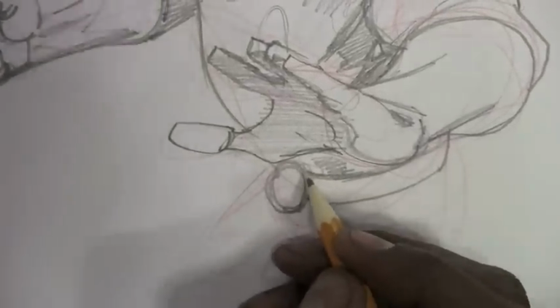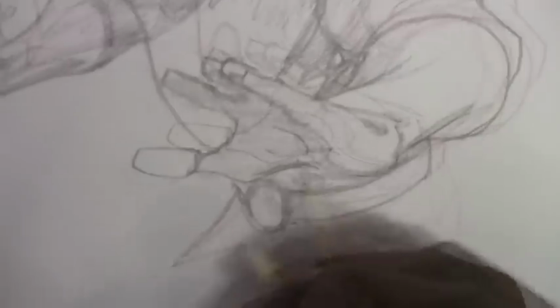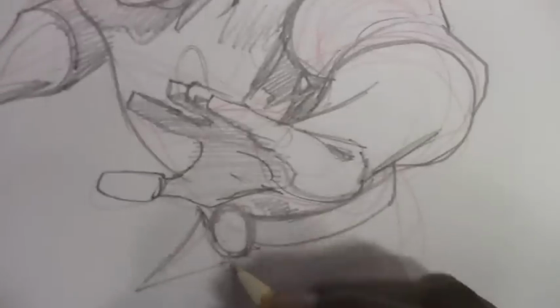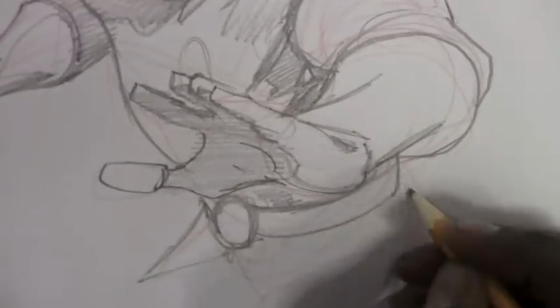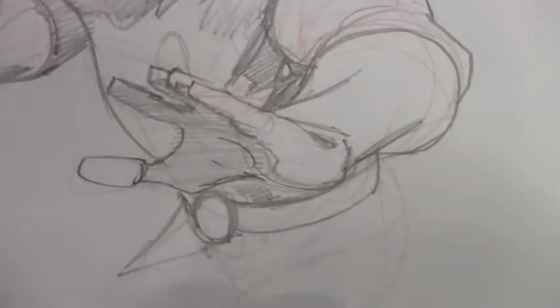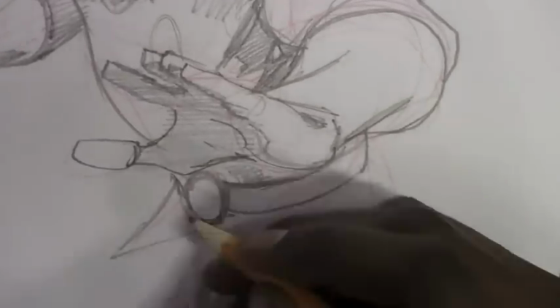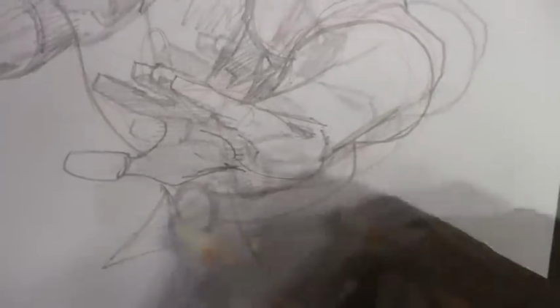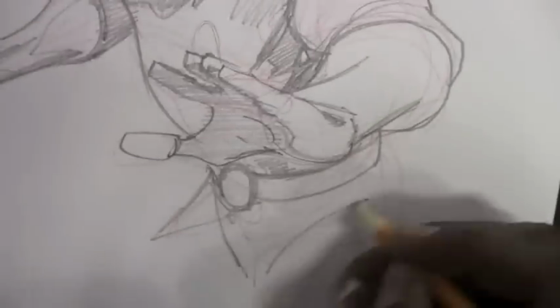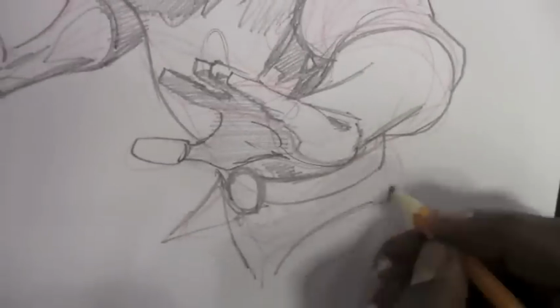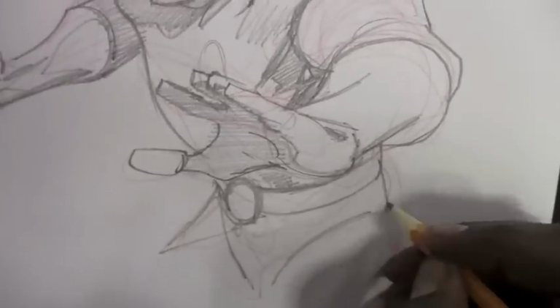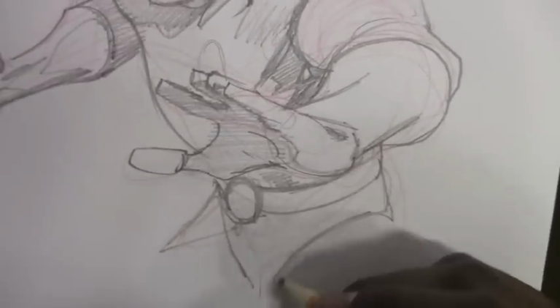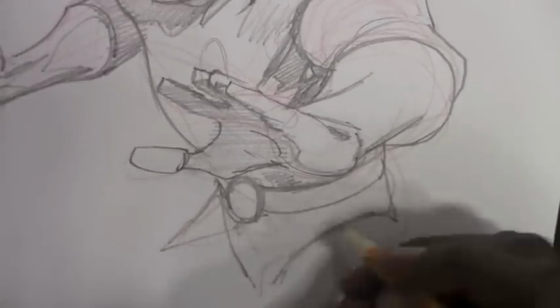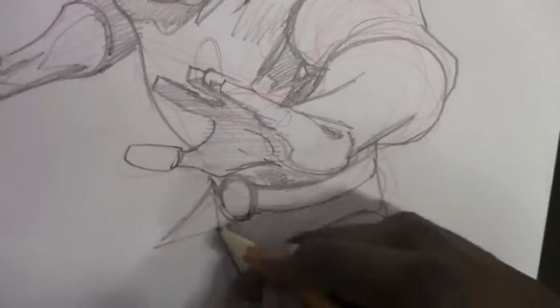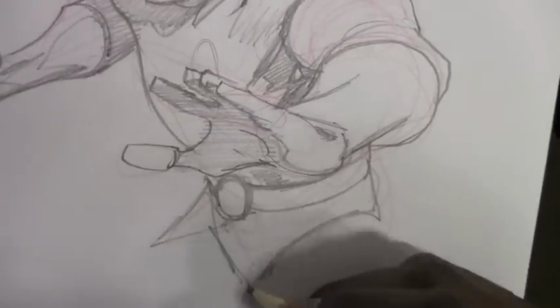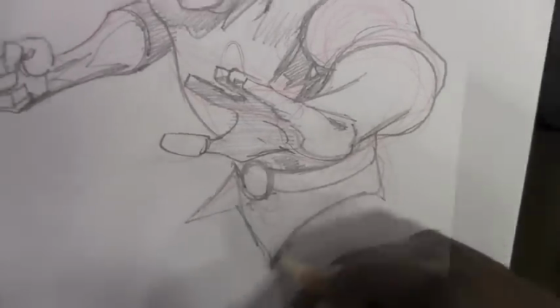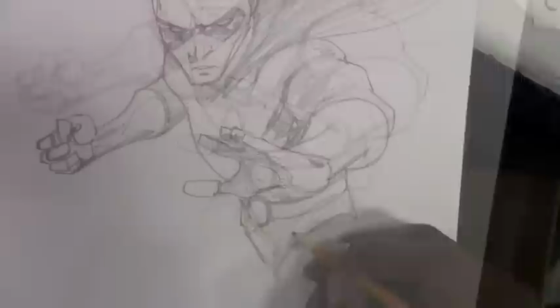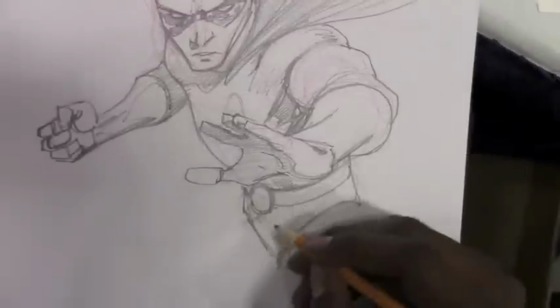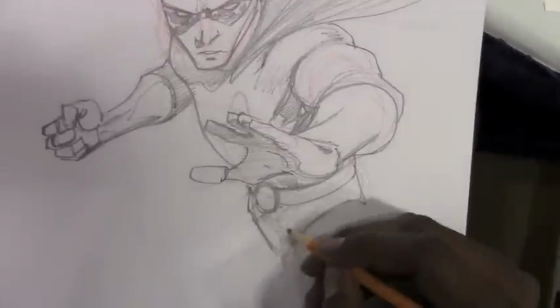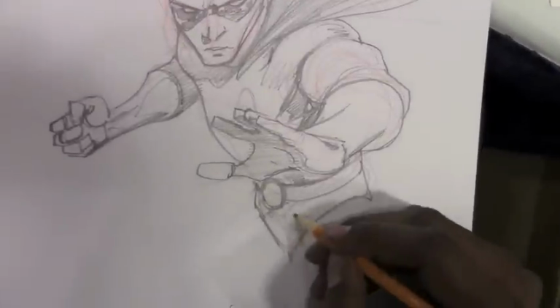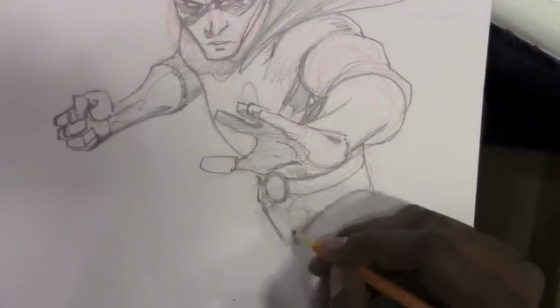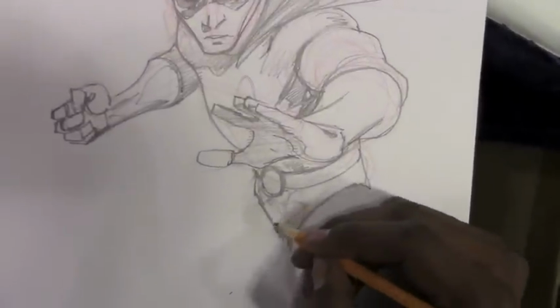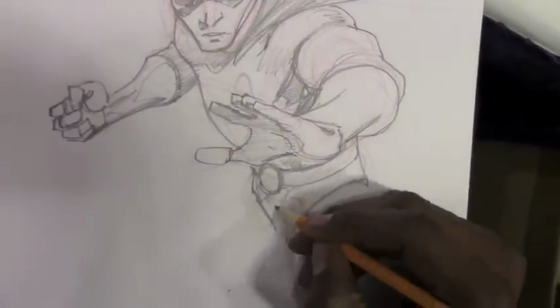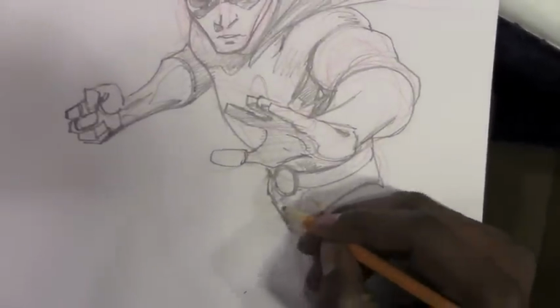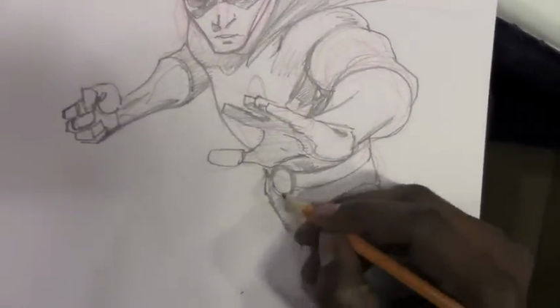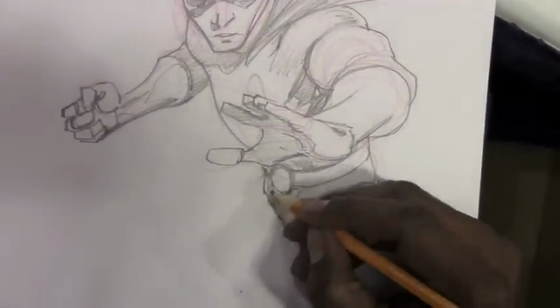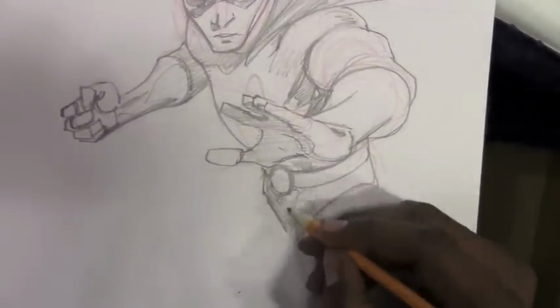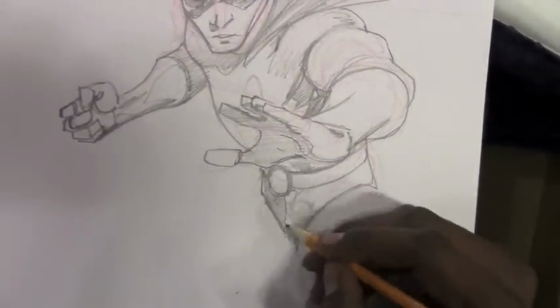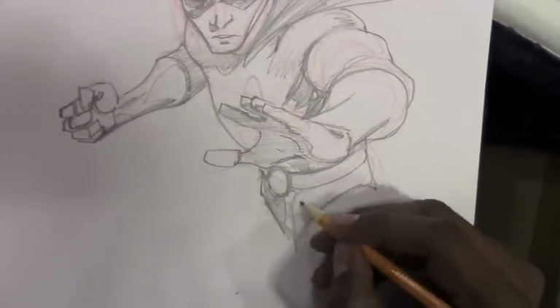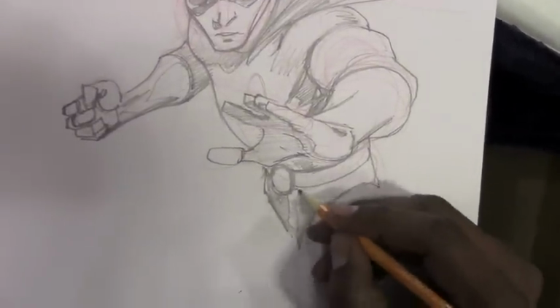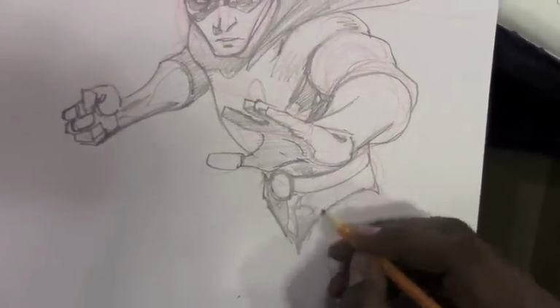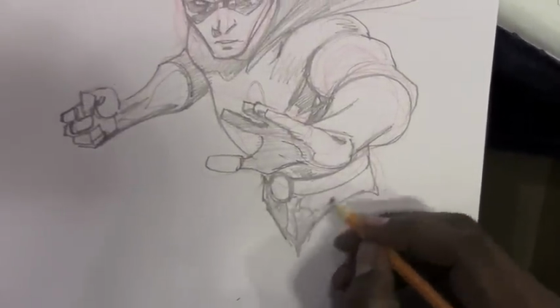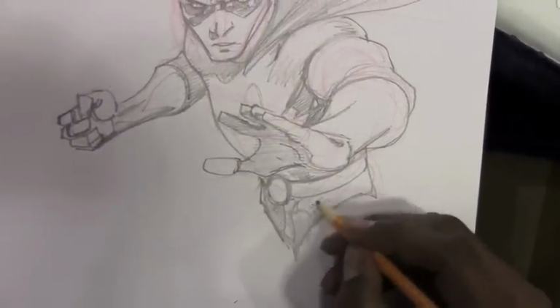Notice how he started out drawing lightly before committing to any darker lines and whatnot — his style is just very free, loose, sketchy.